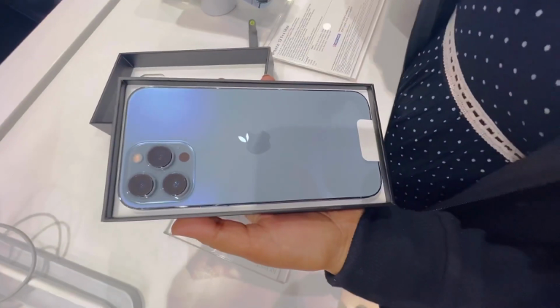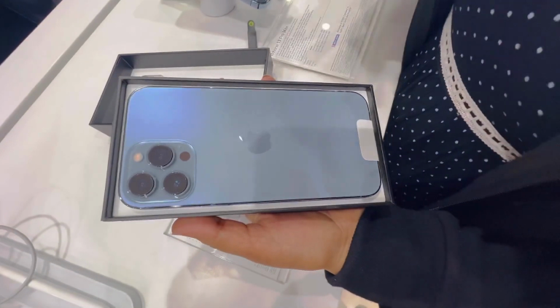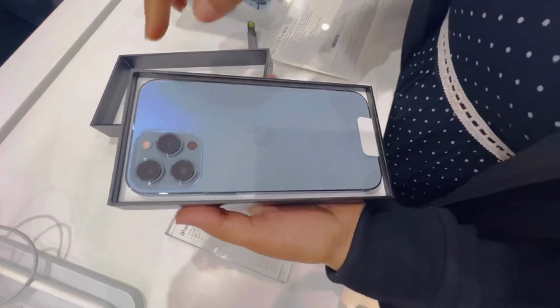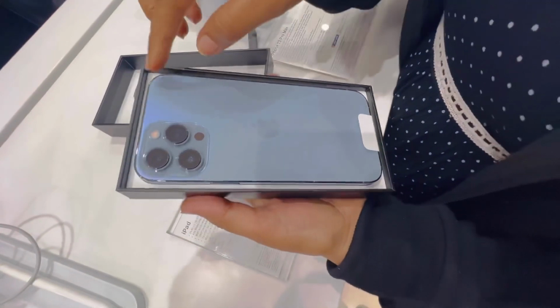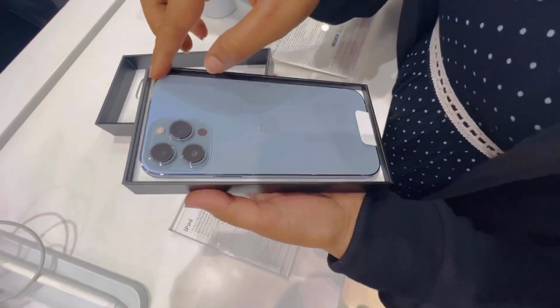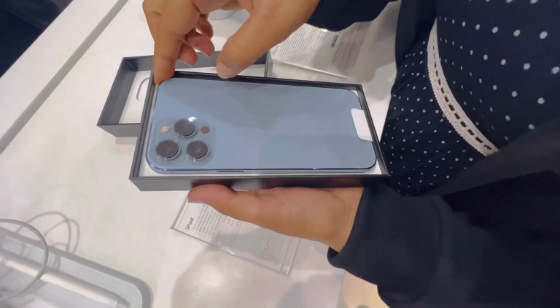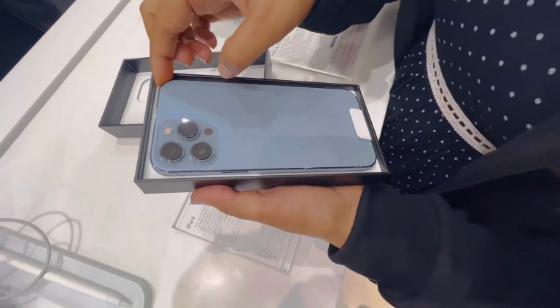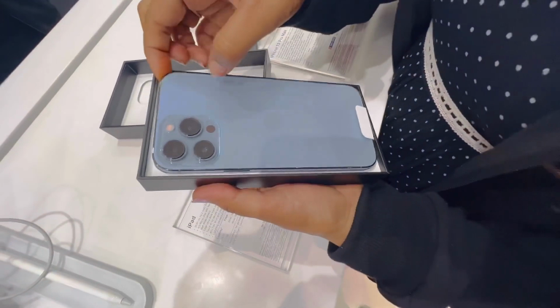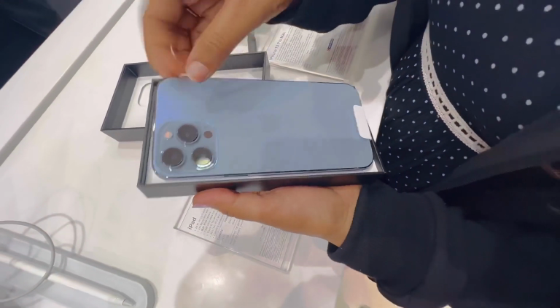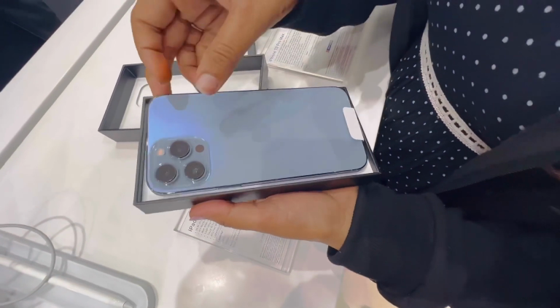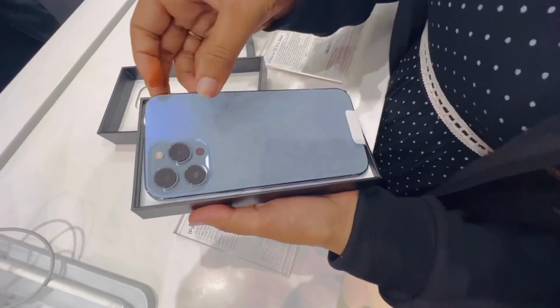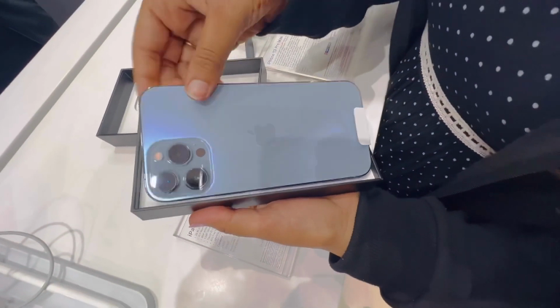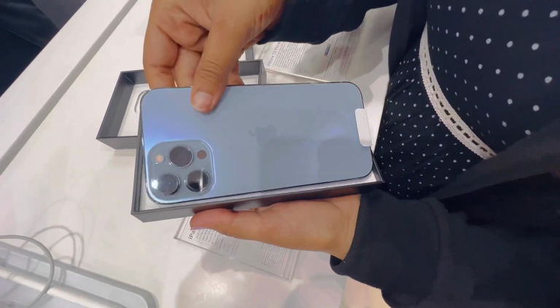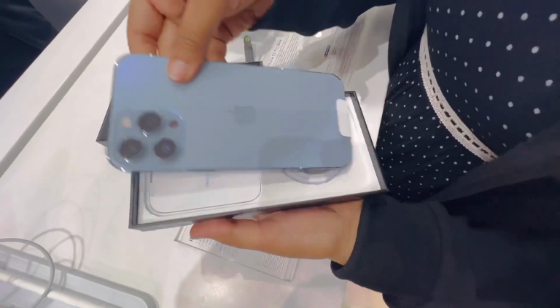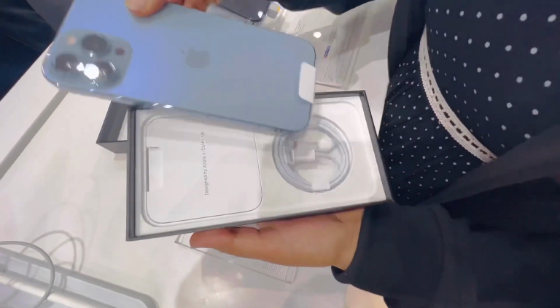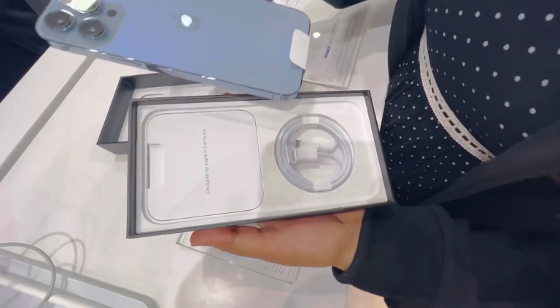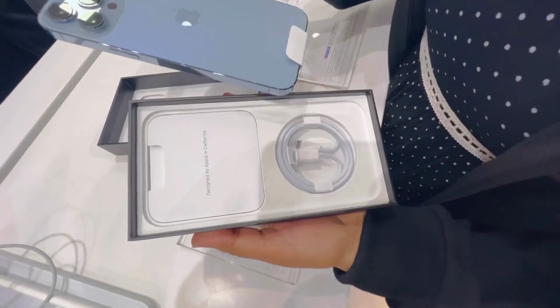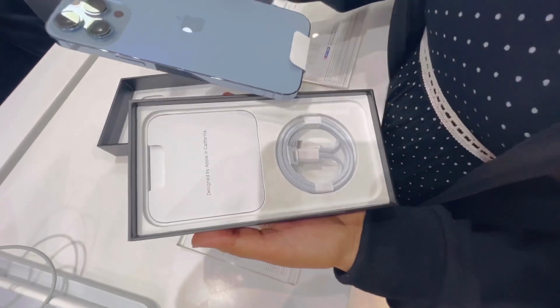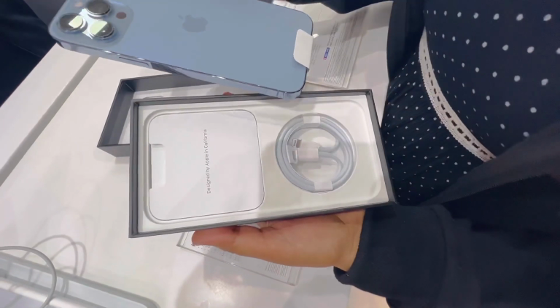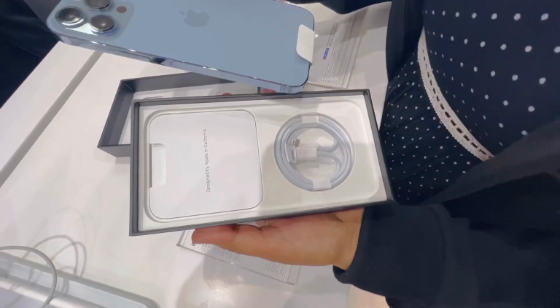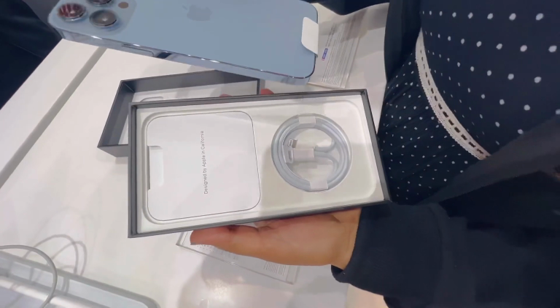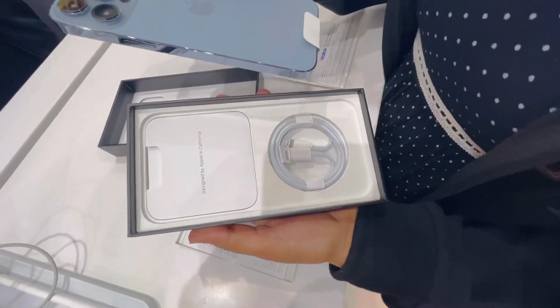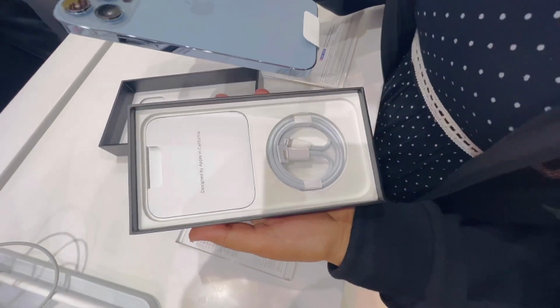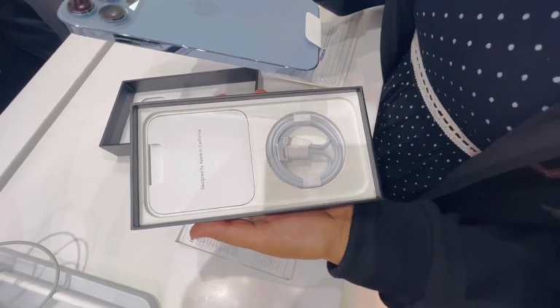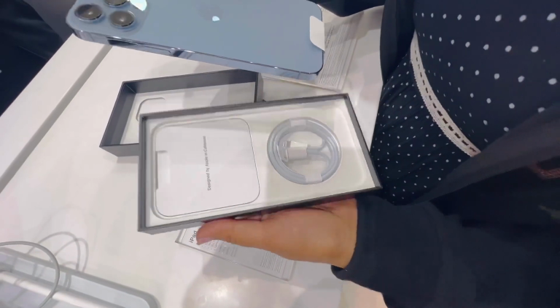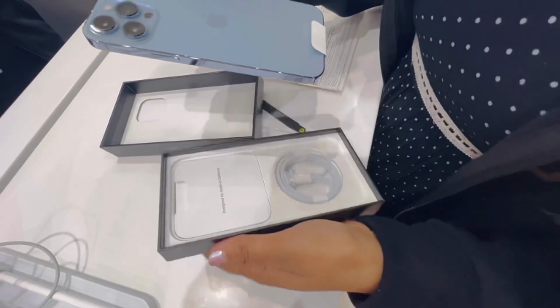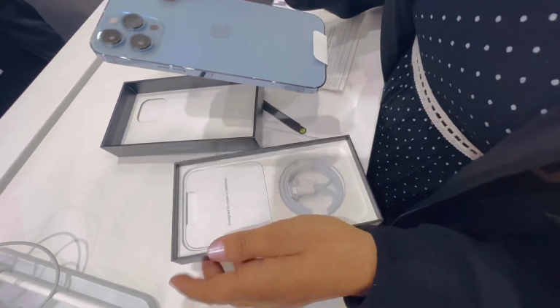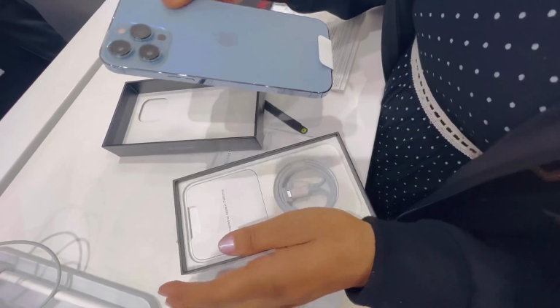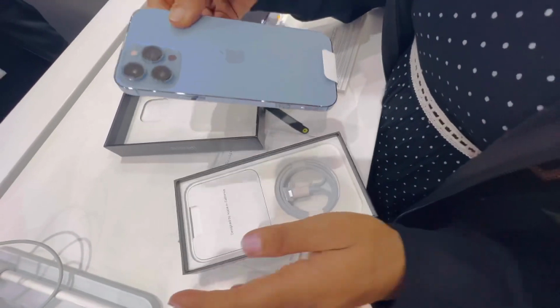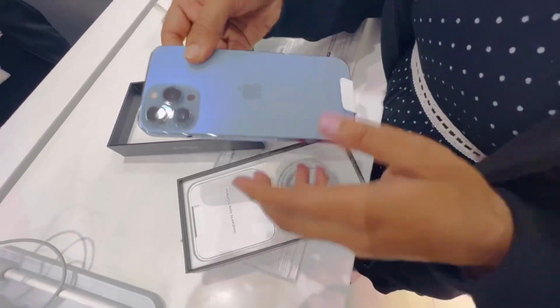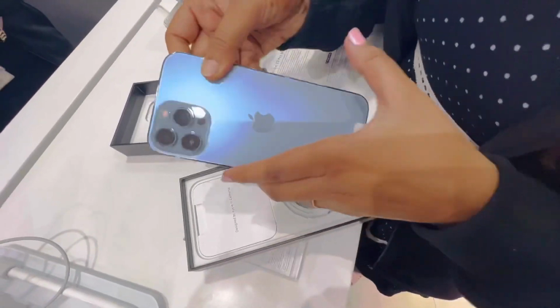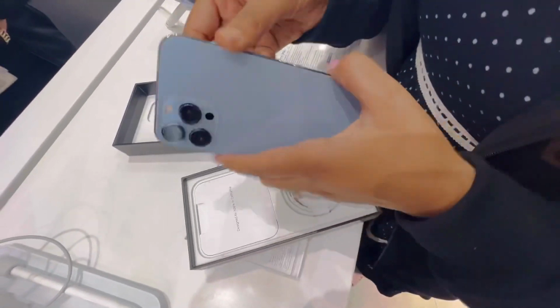I'm going to pay for cash. I can't get the data cable. It's very...